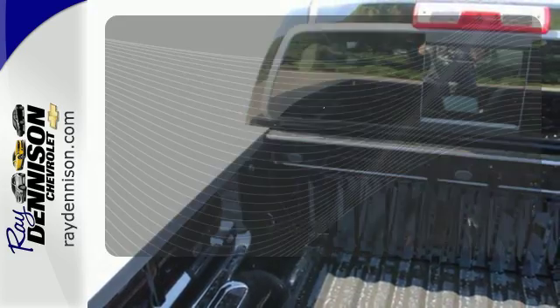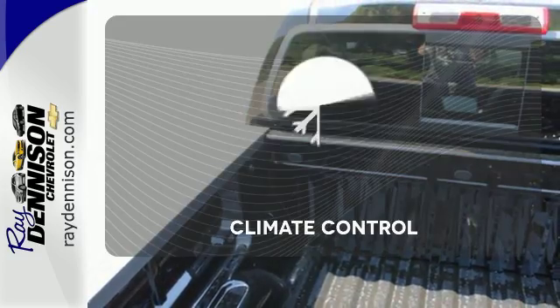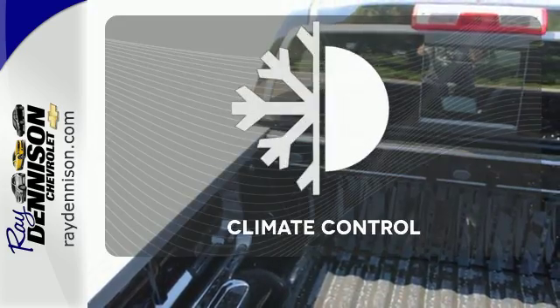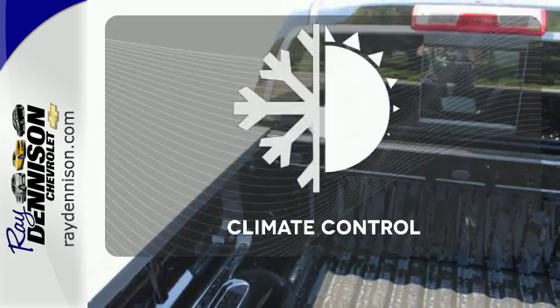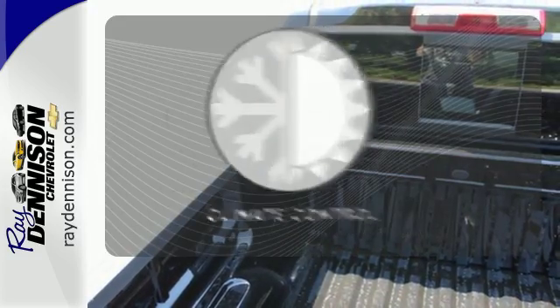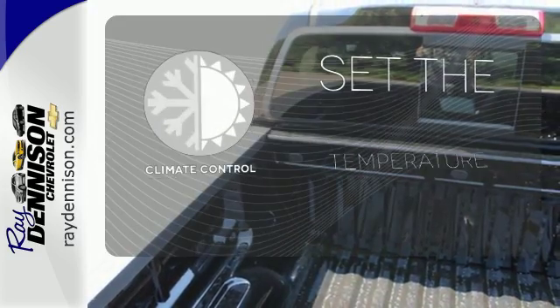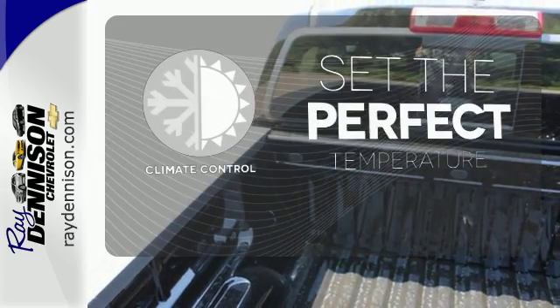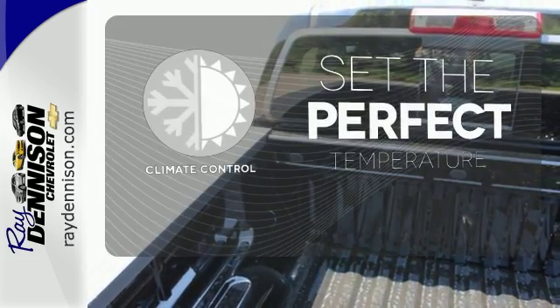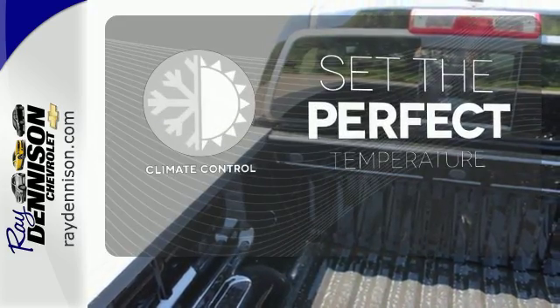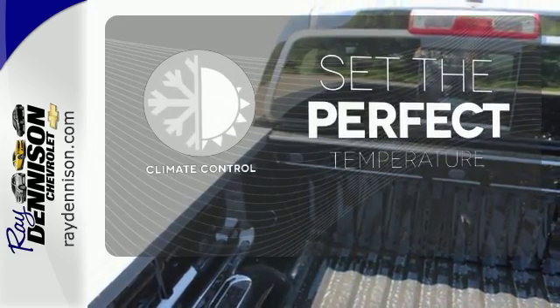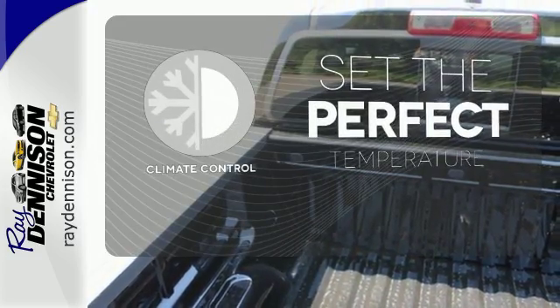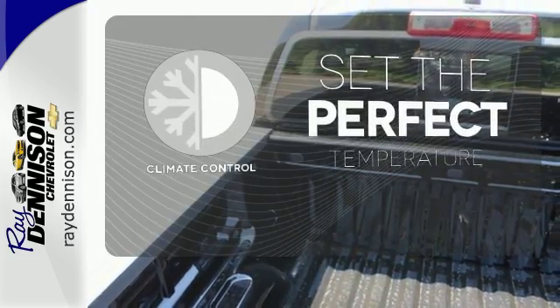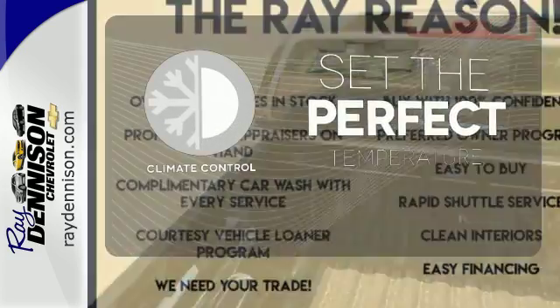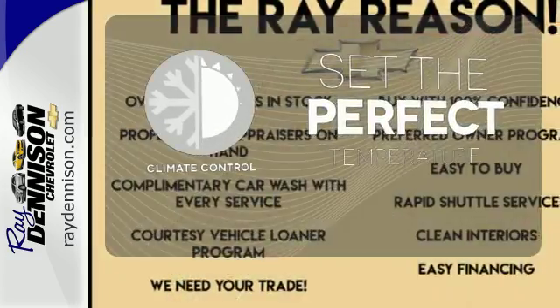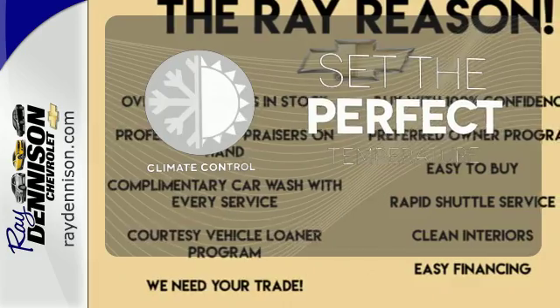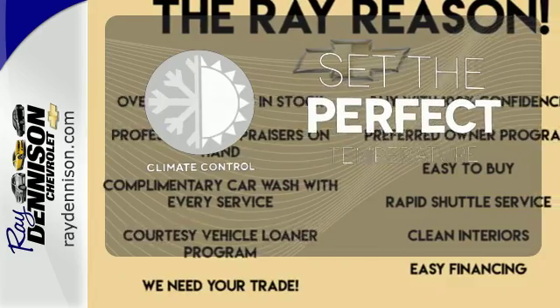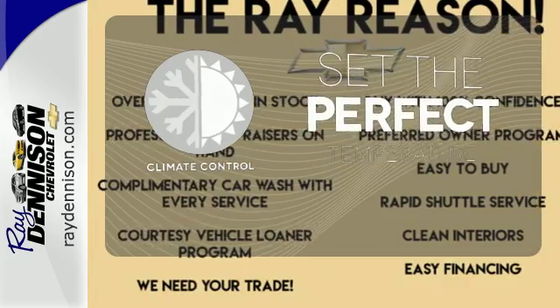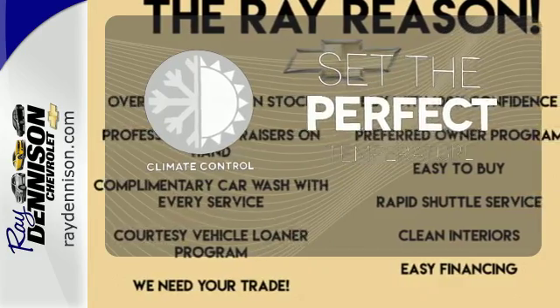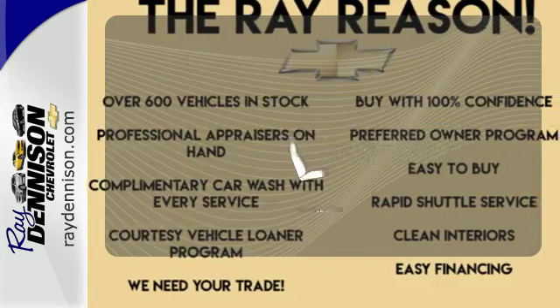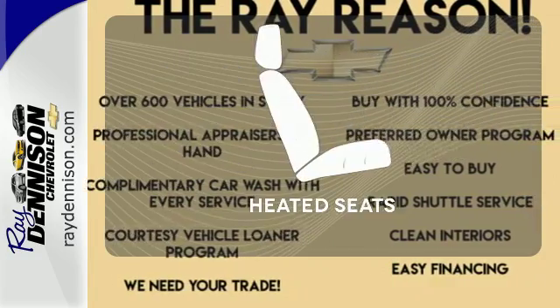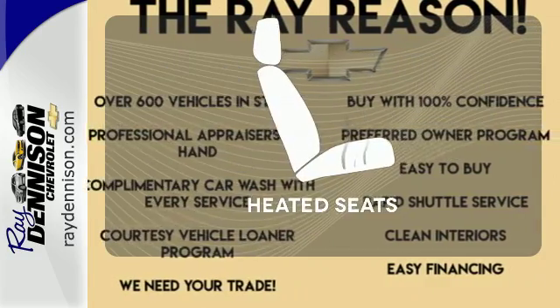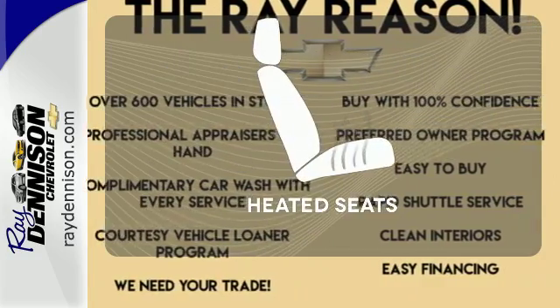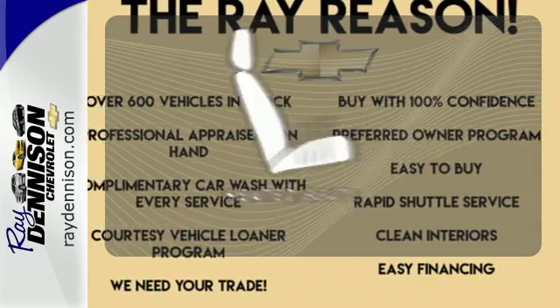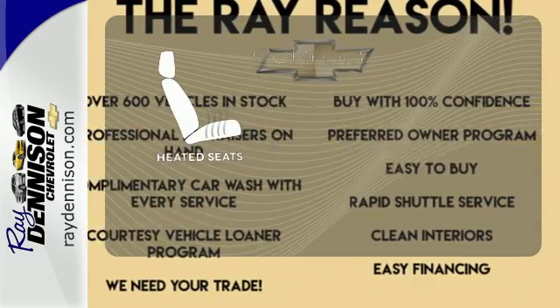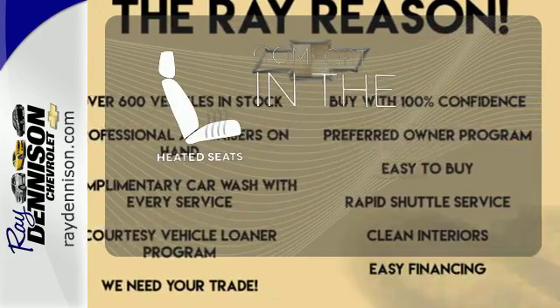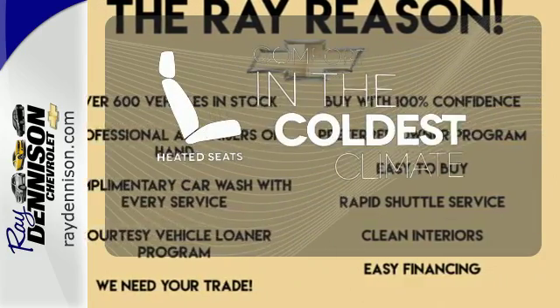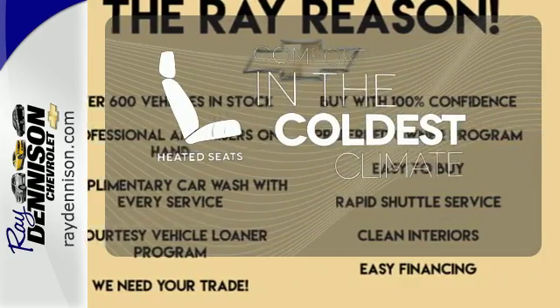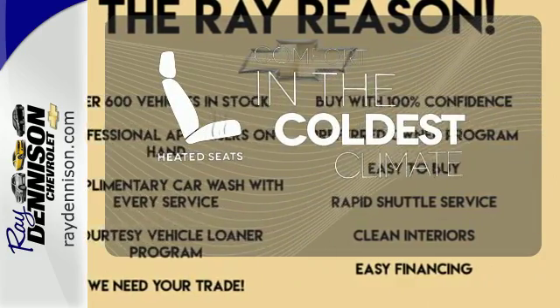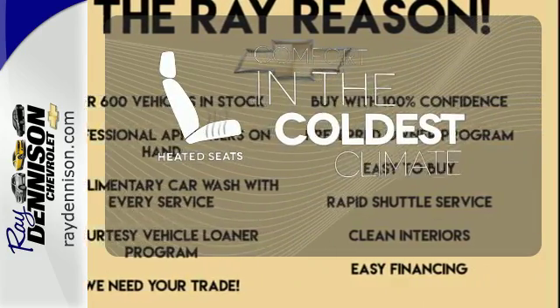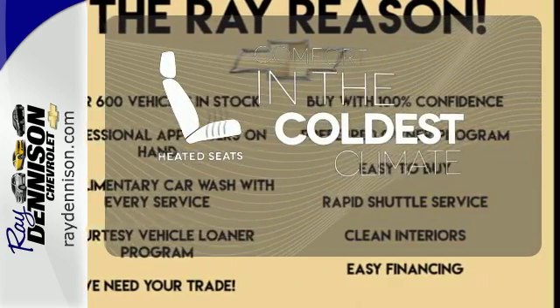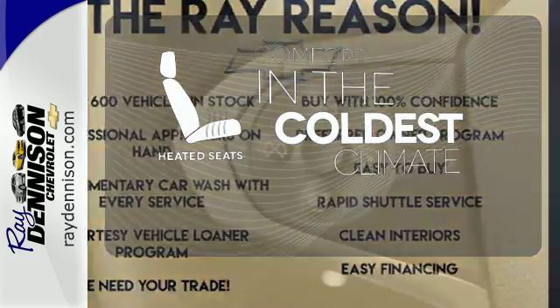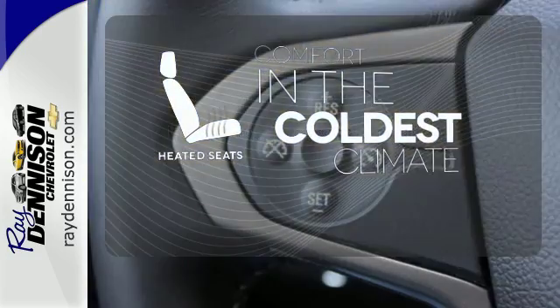The climate control lets you set the temperature exactly where you want it. The heated seats keep you comfortable no matter how cold it is.